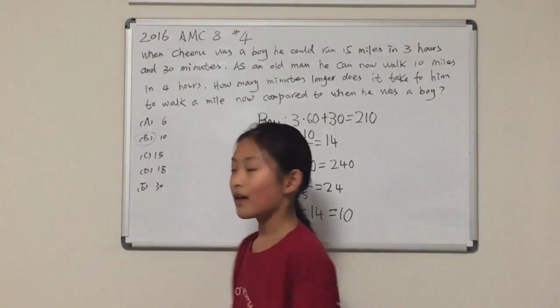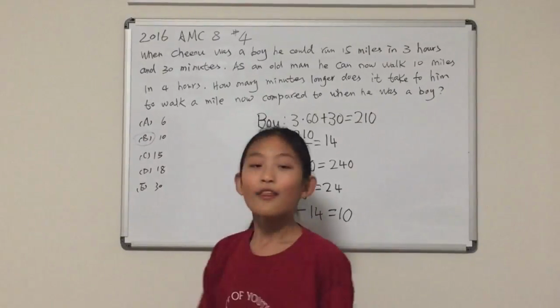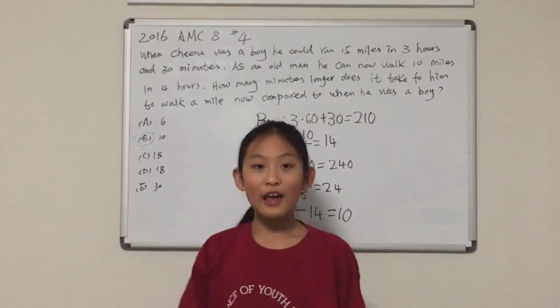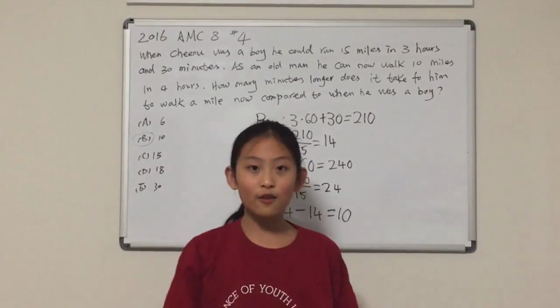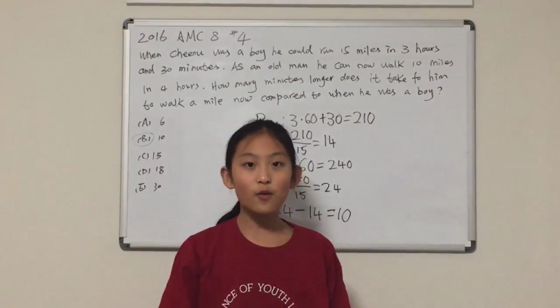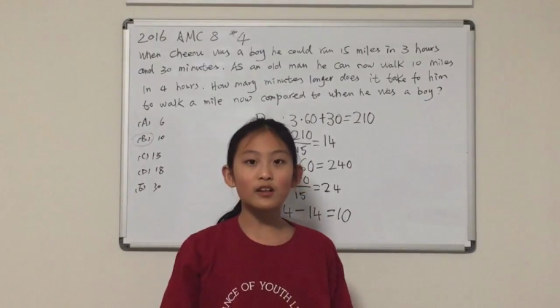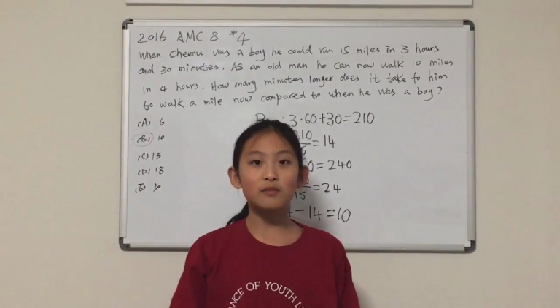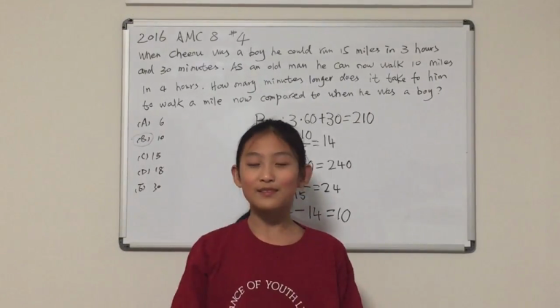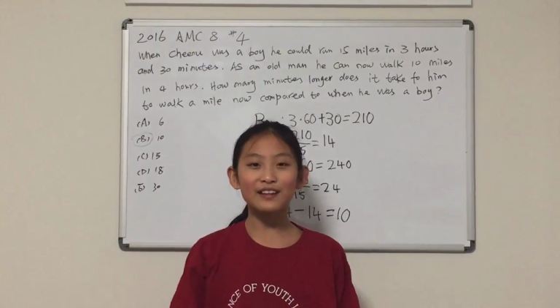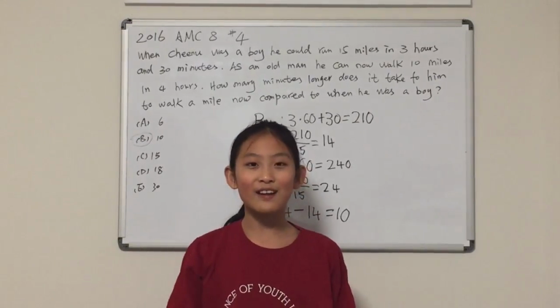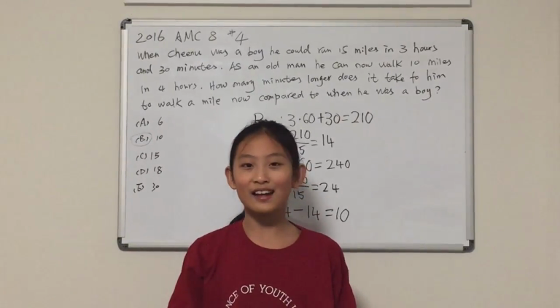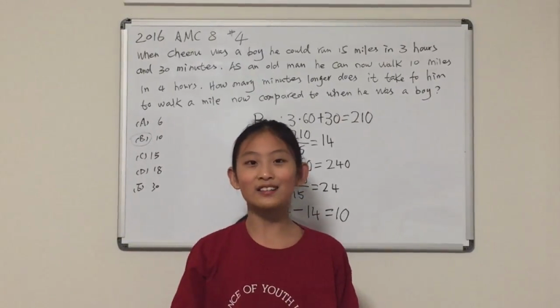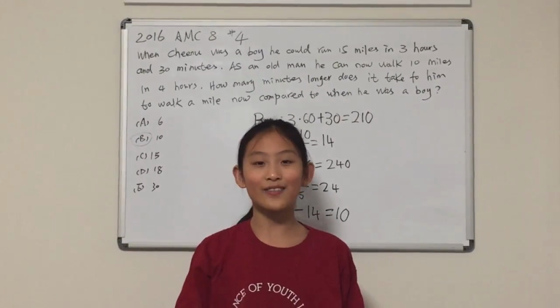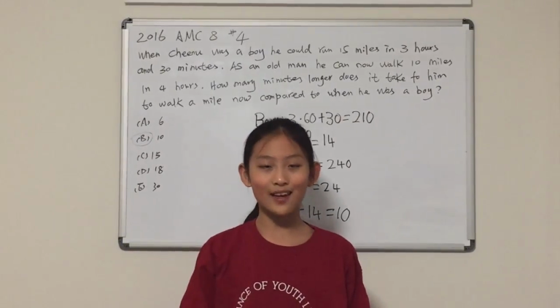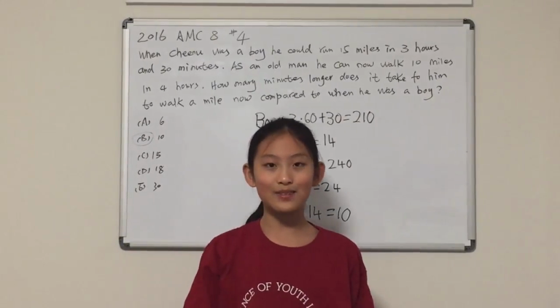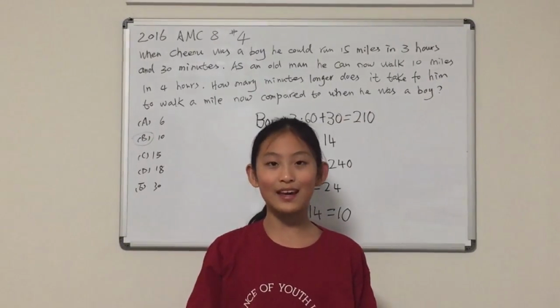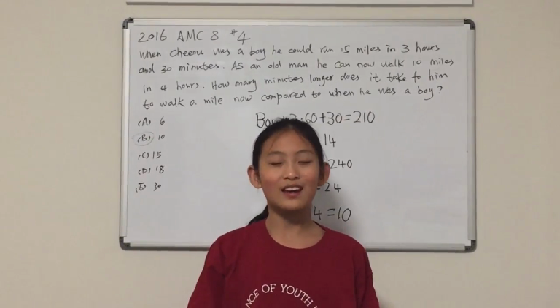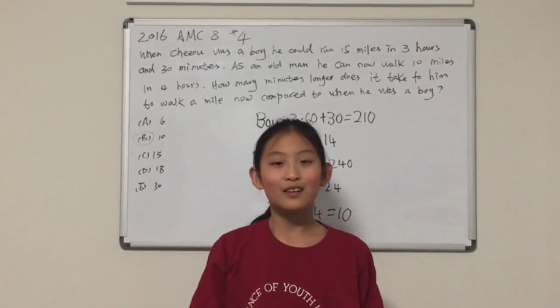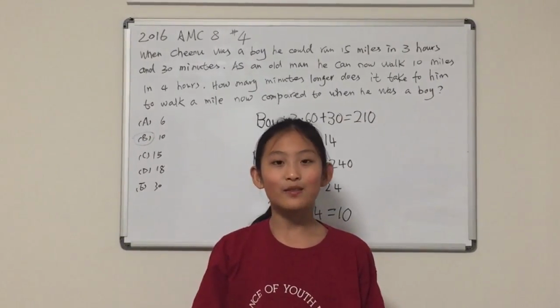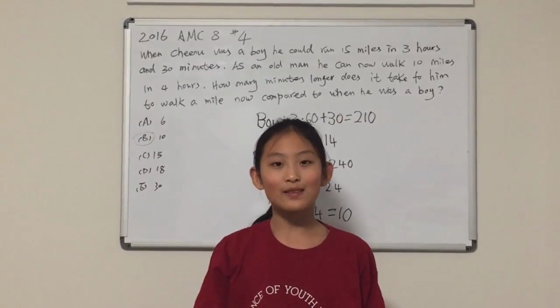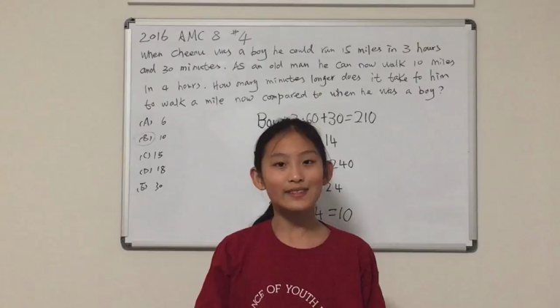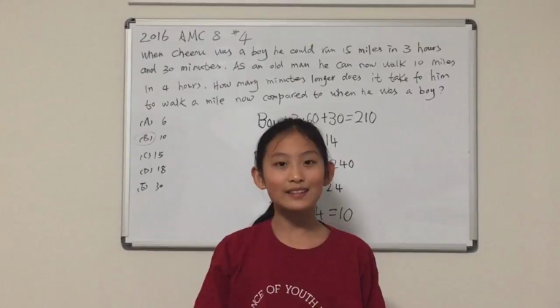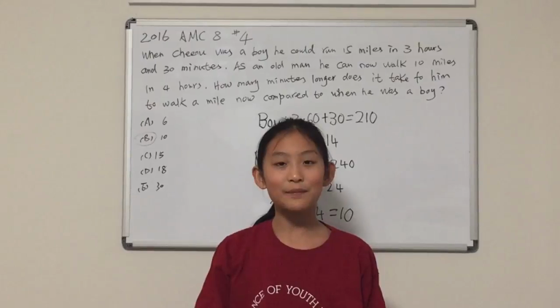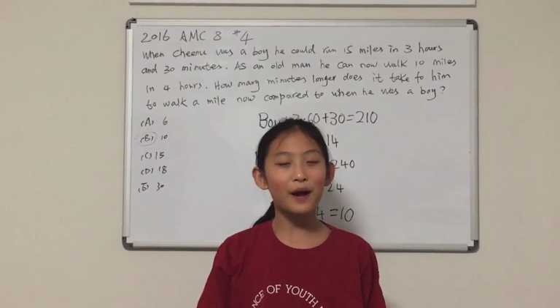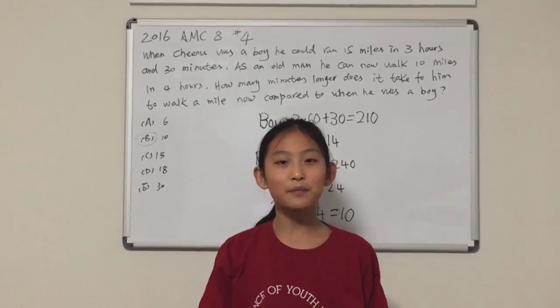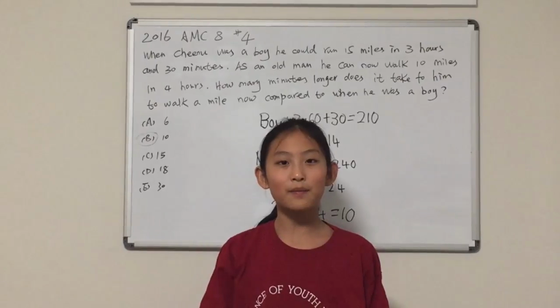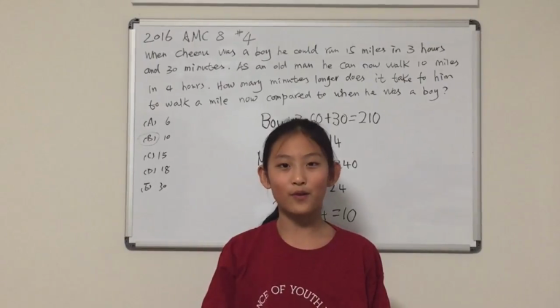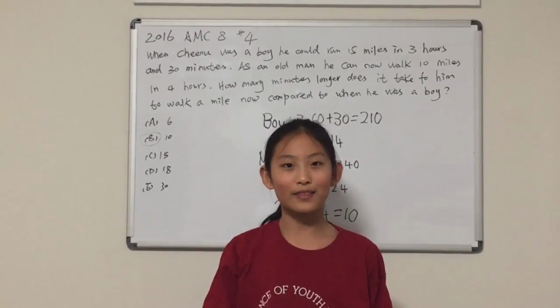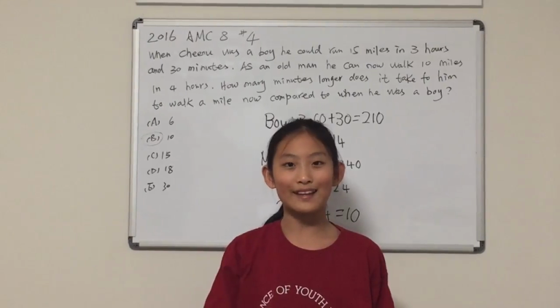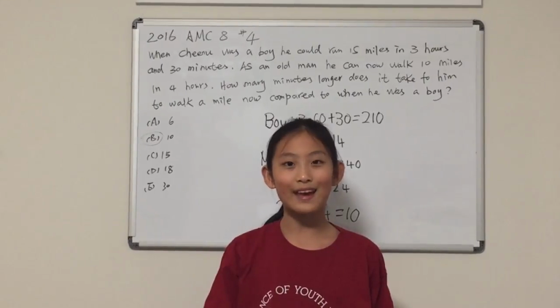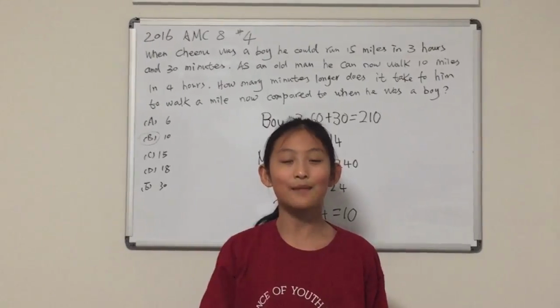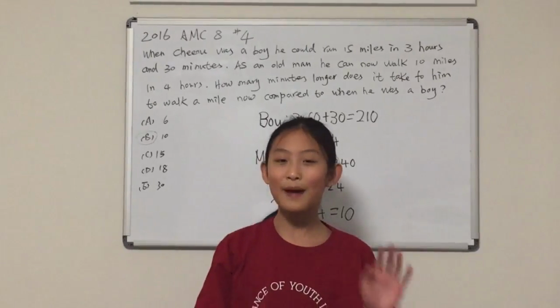Thank you for watching me explain to you how to solve the AMC 8 2016 problem number 4. Thanks again. Bye!